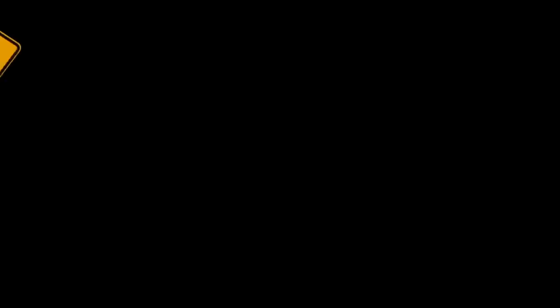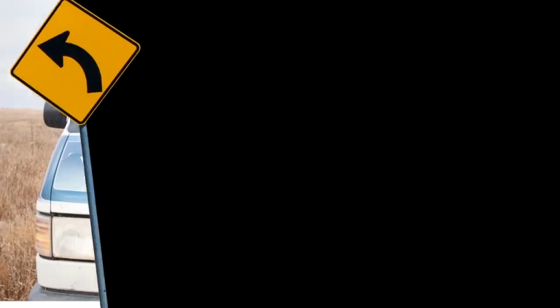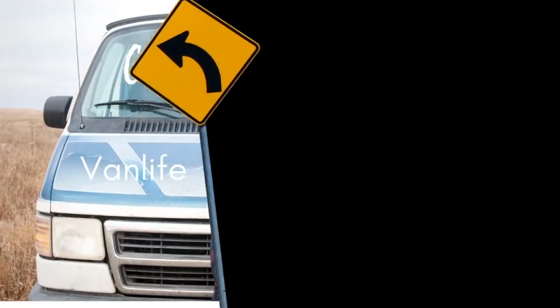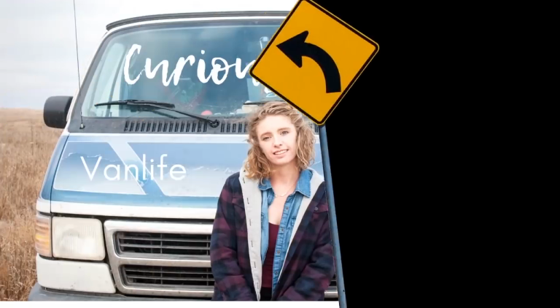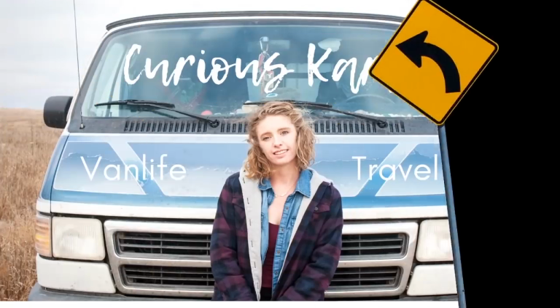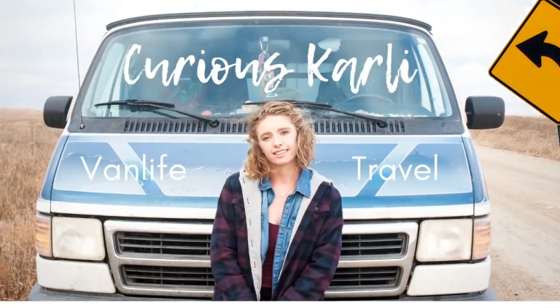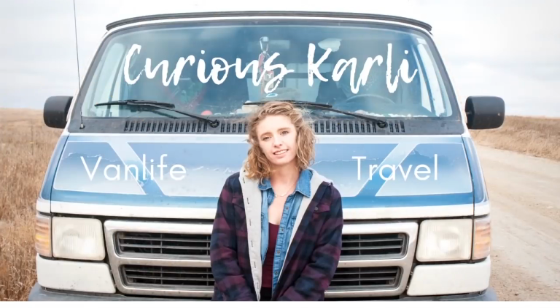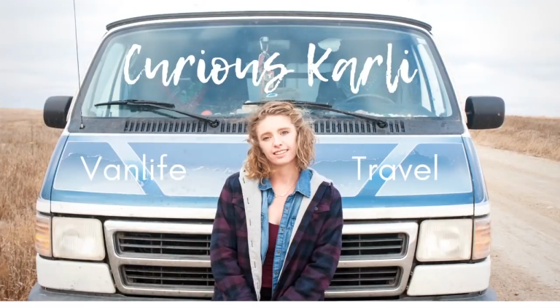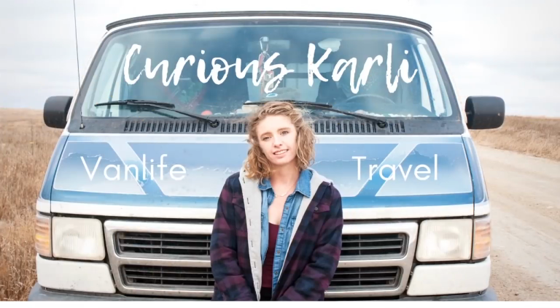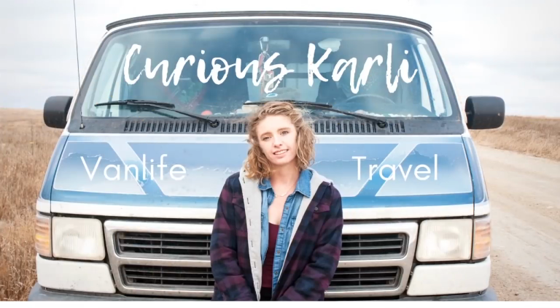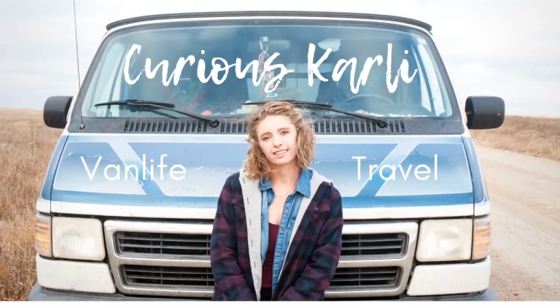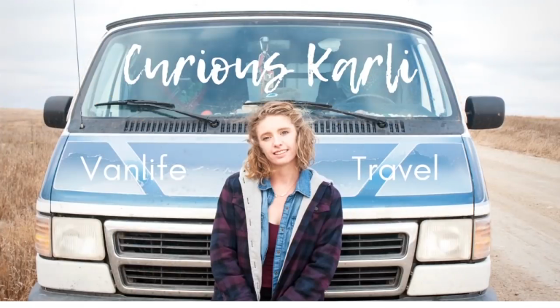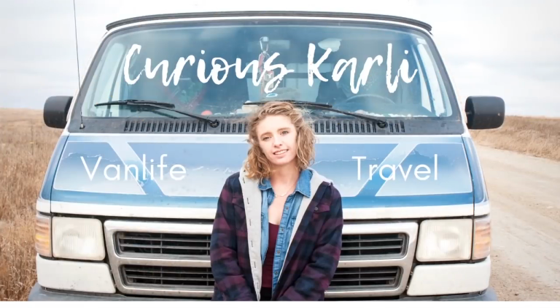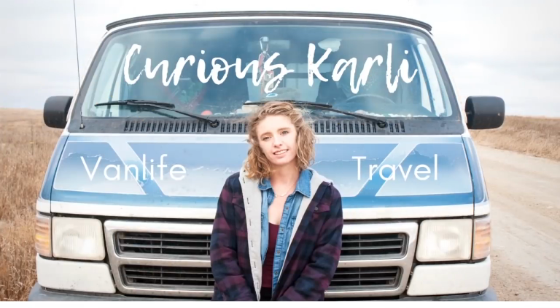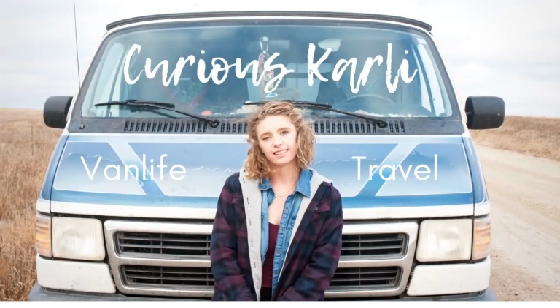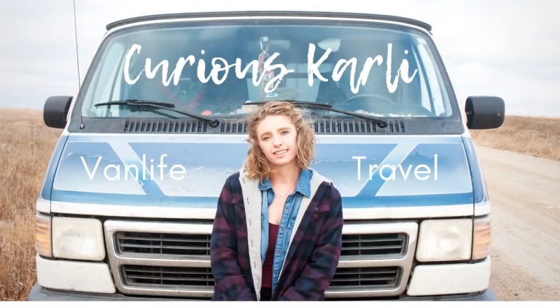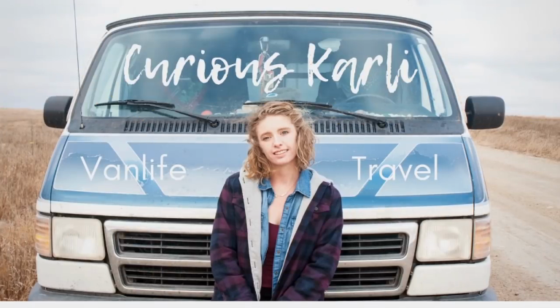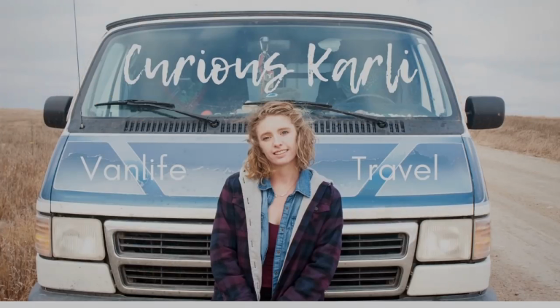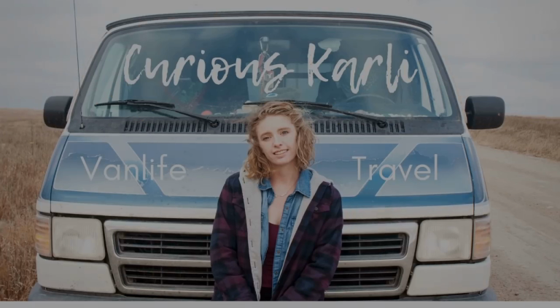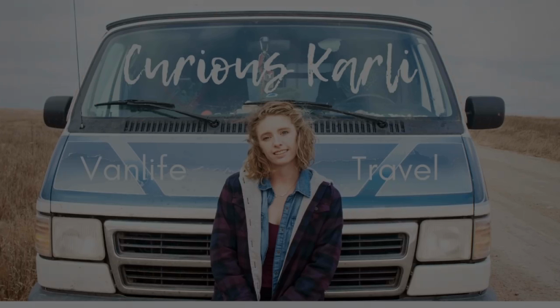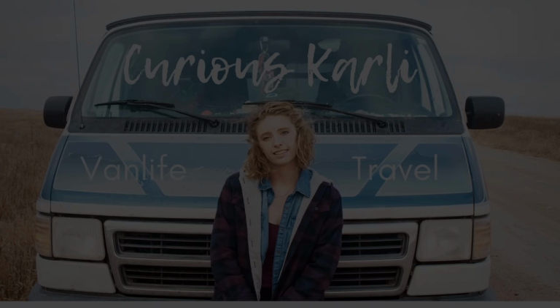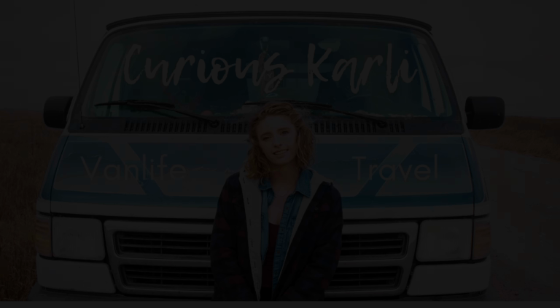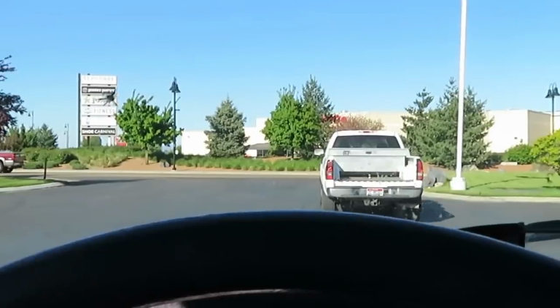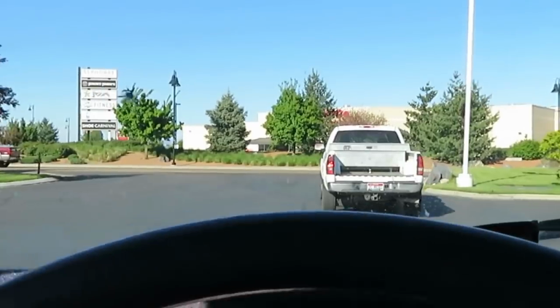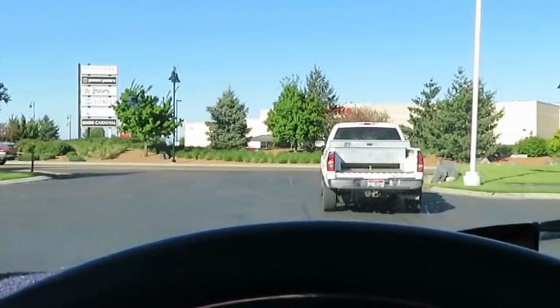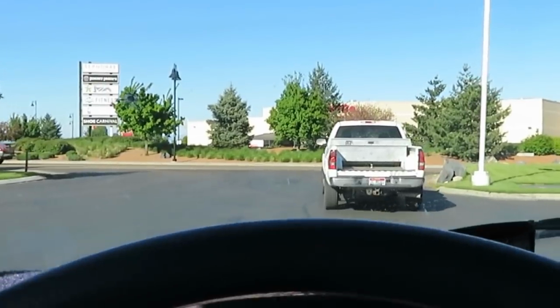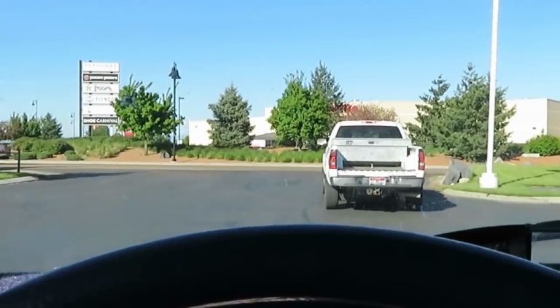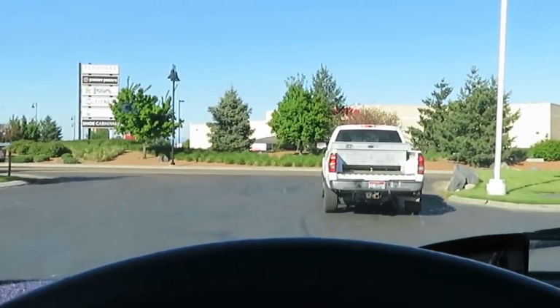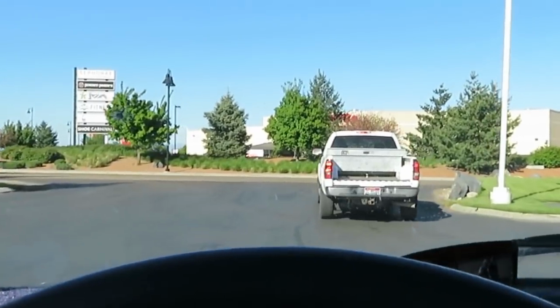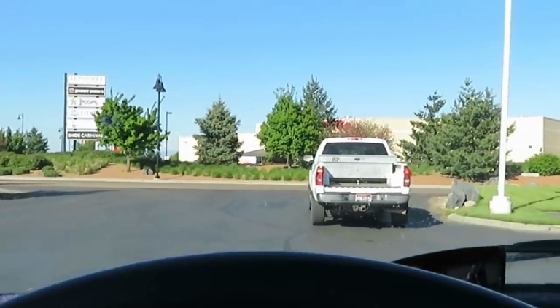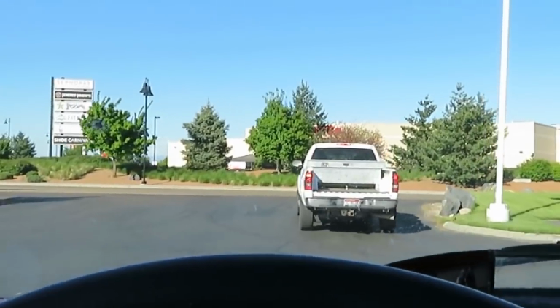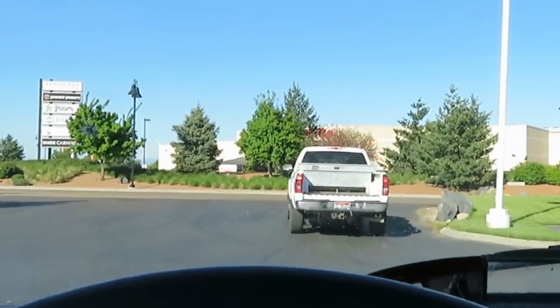On the road again. I just can't wait to get on the road again.